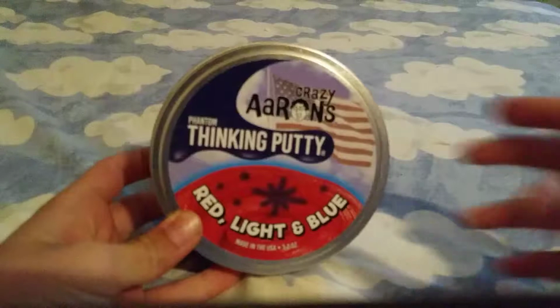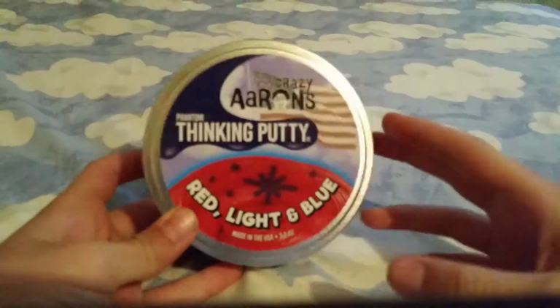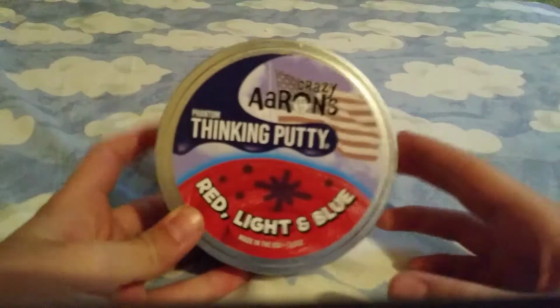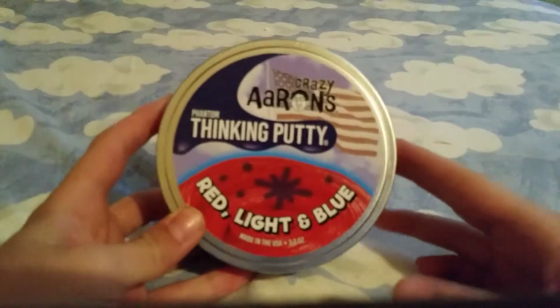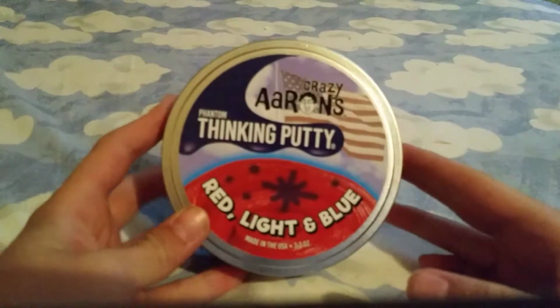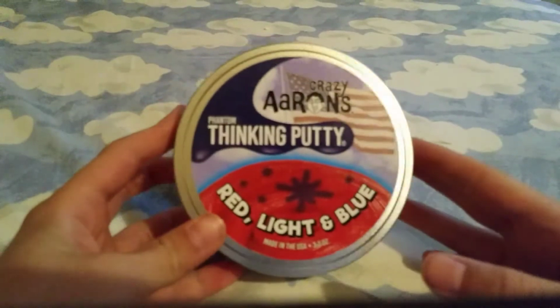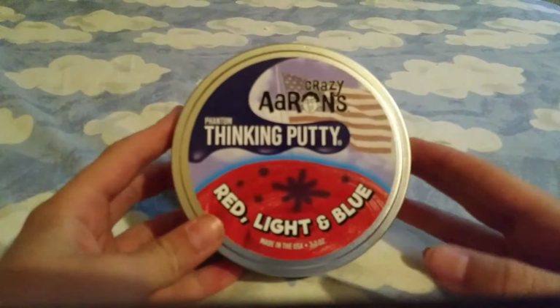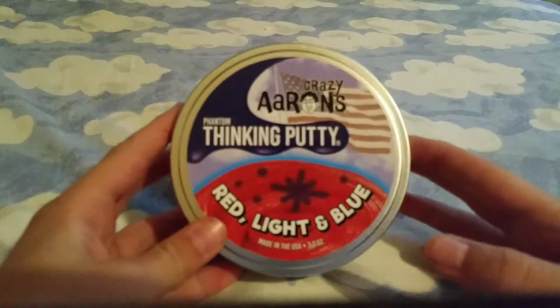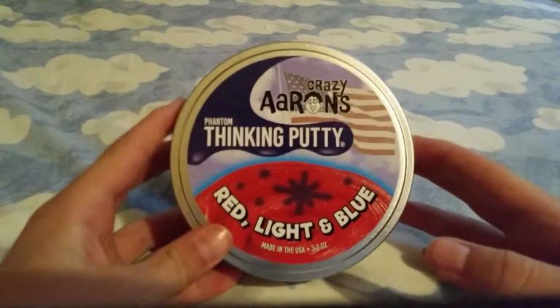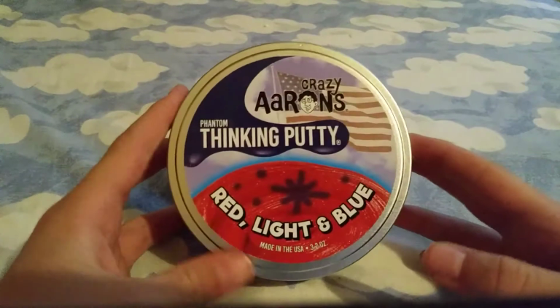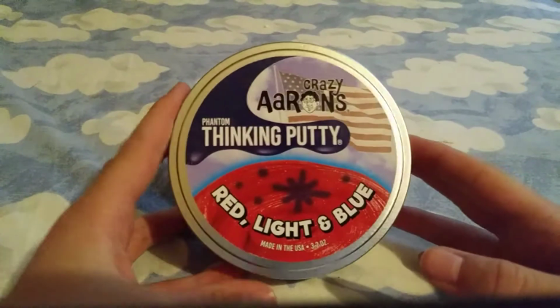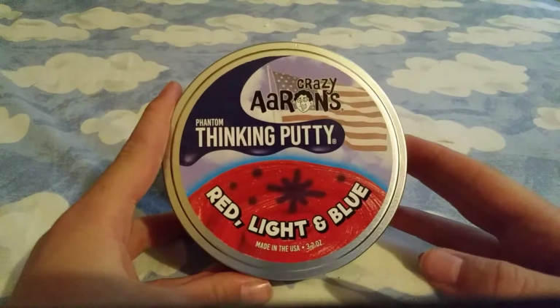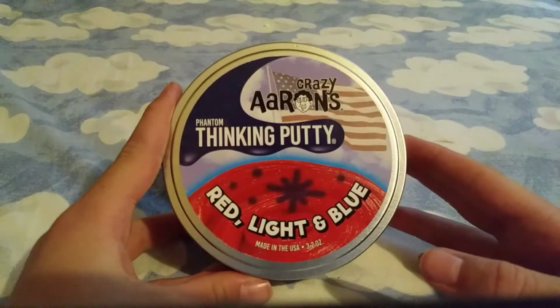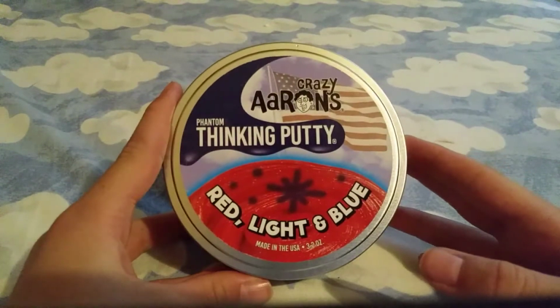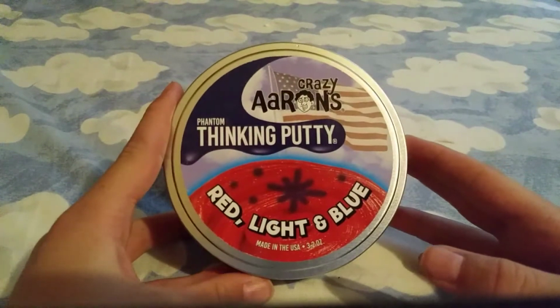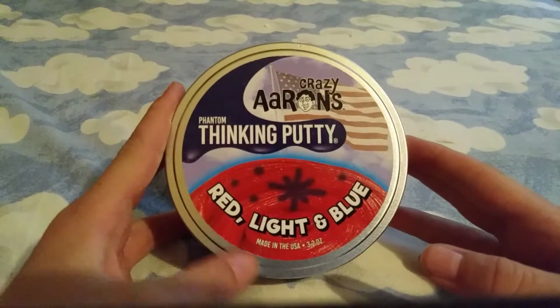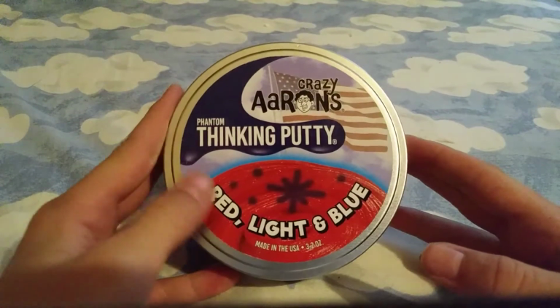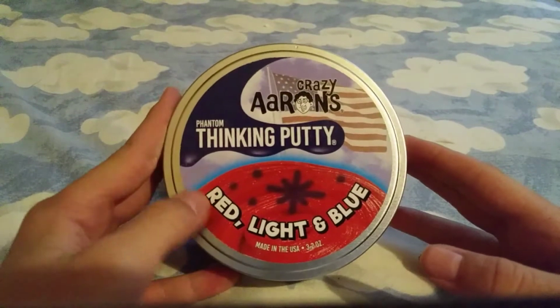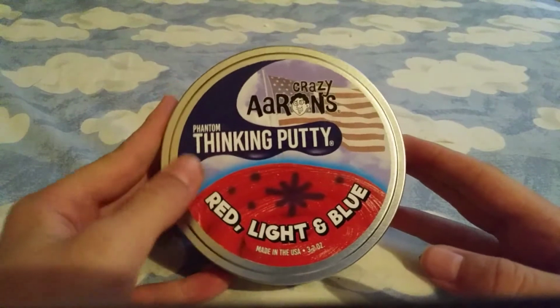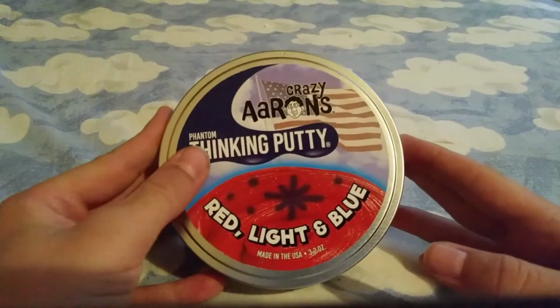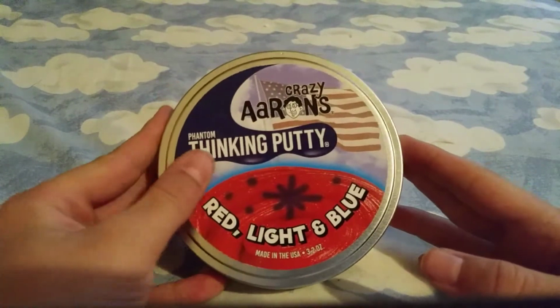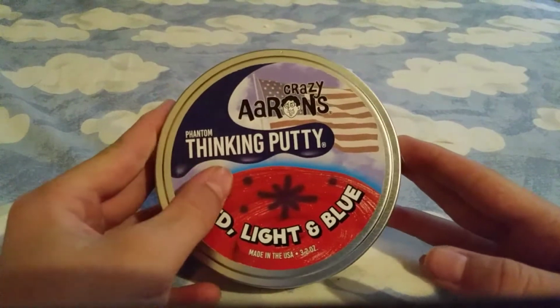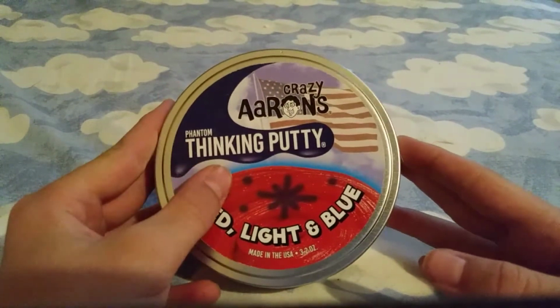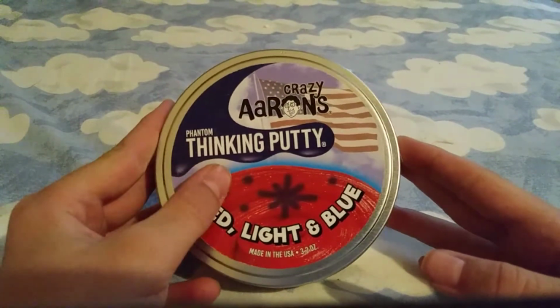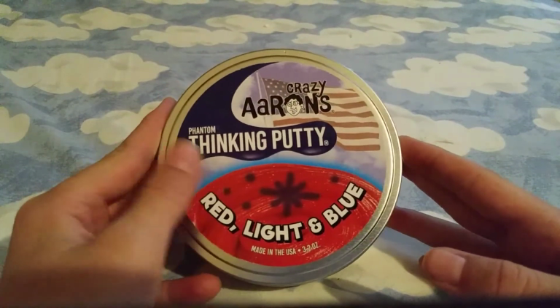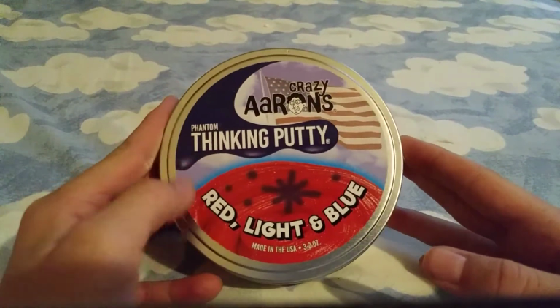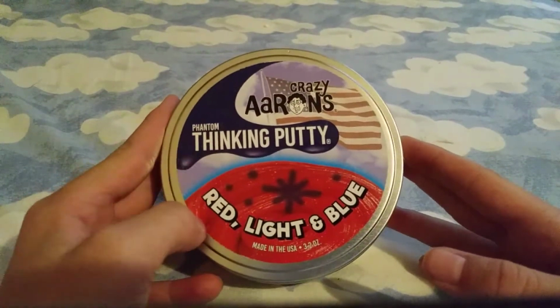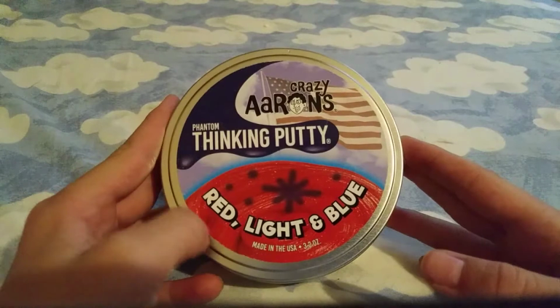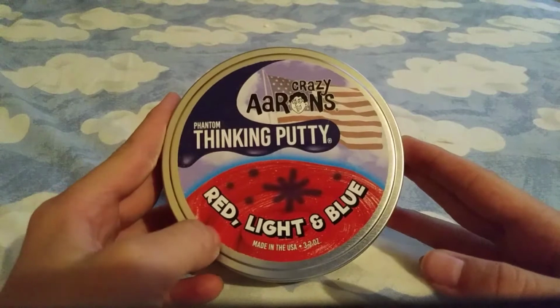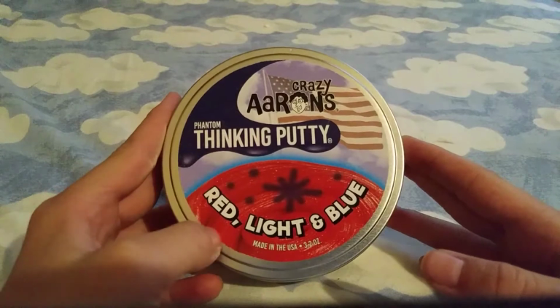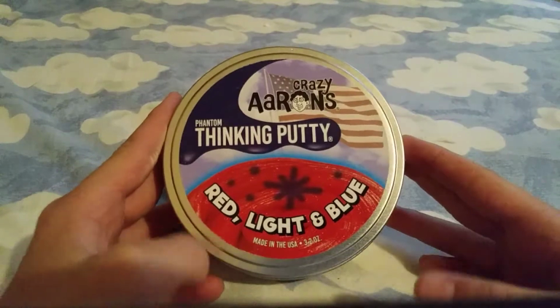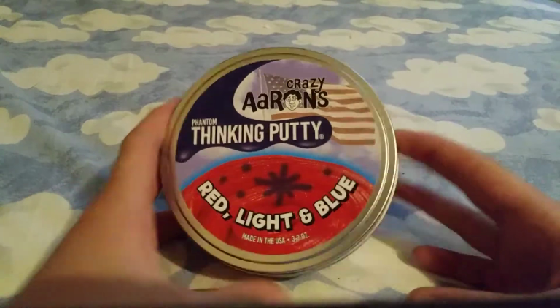Hey, what's going on everybody? I'm Squirreled, and today I'm playing with Phantom Thinking Putty — red, light, and blue.